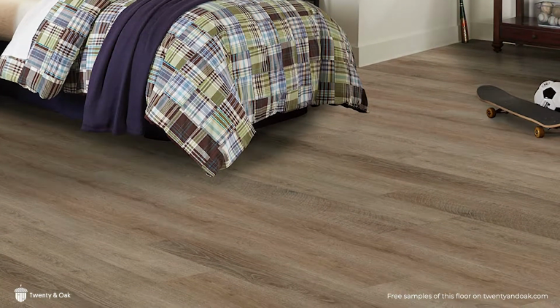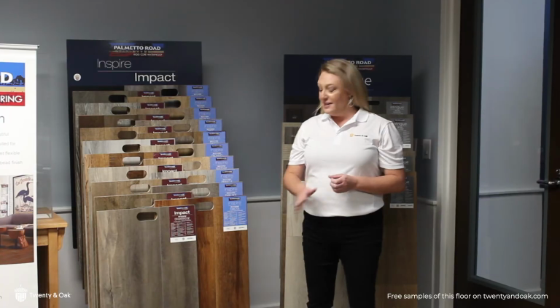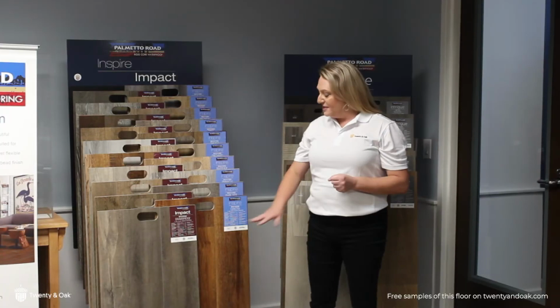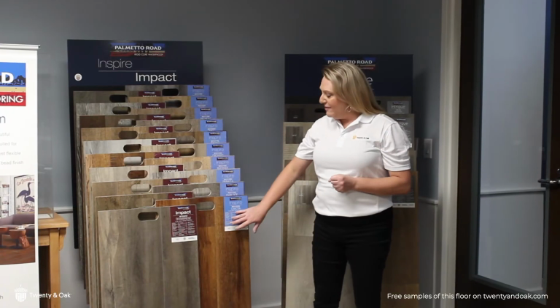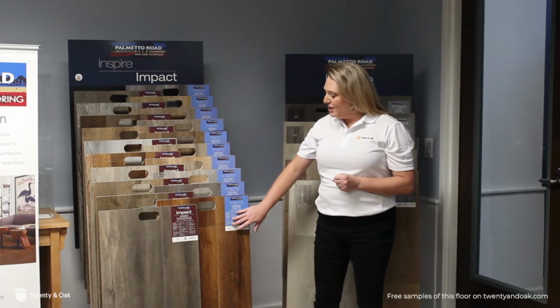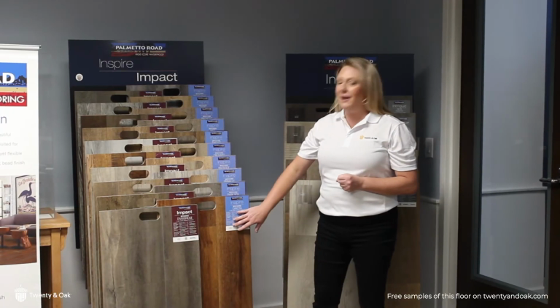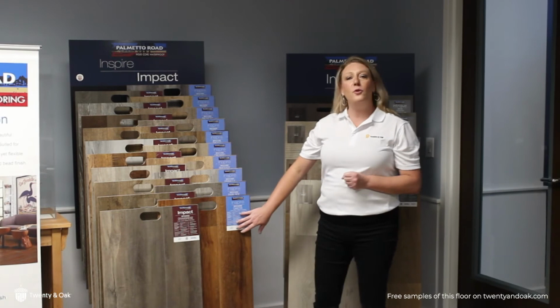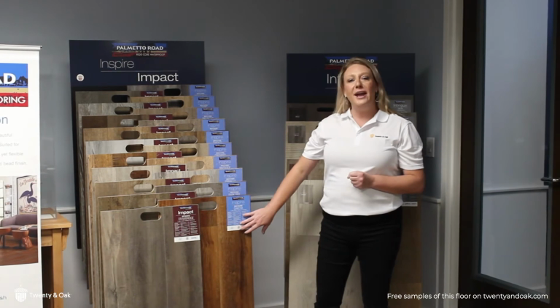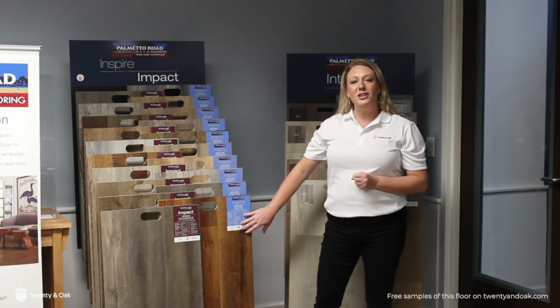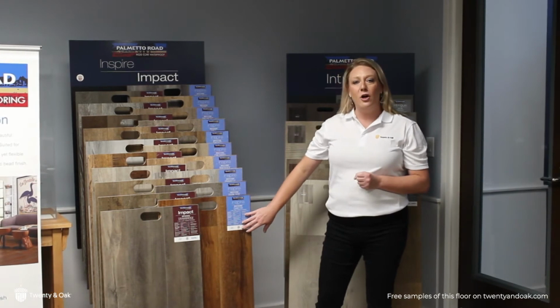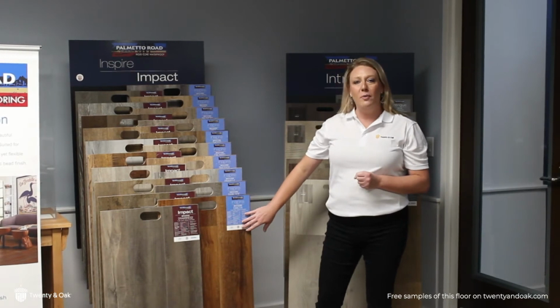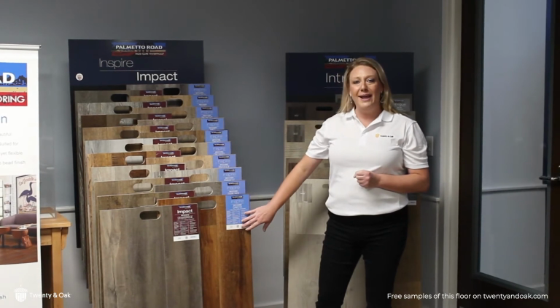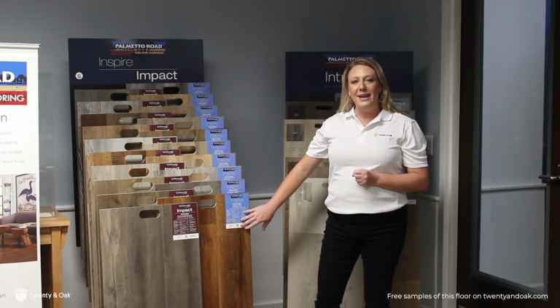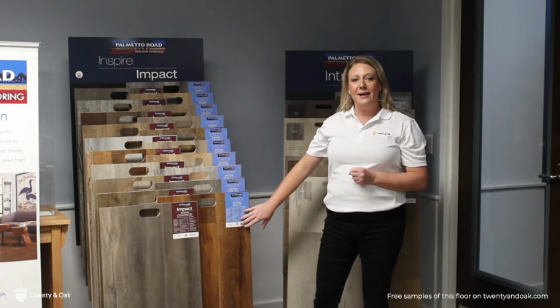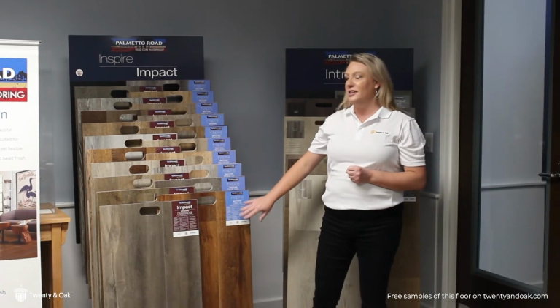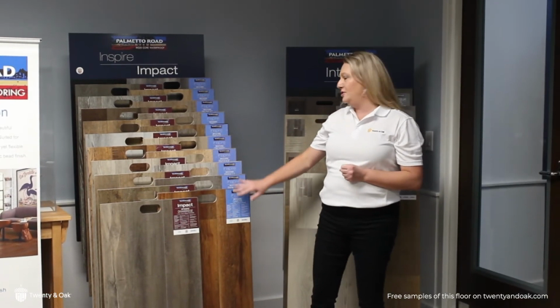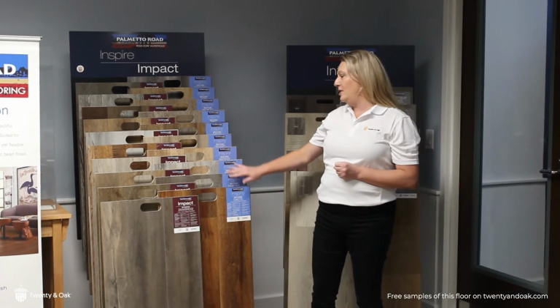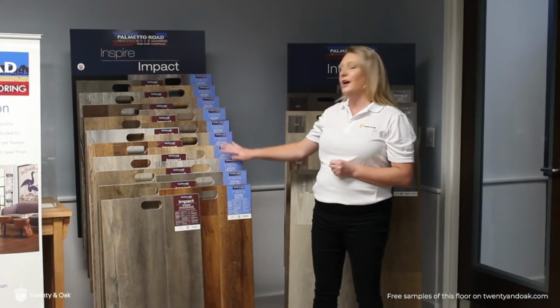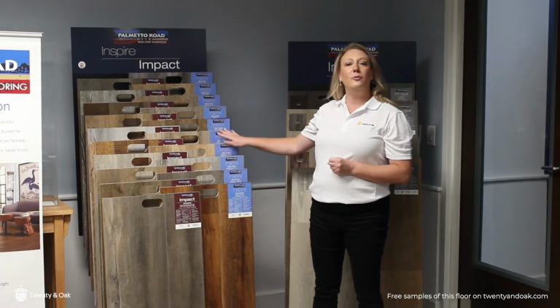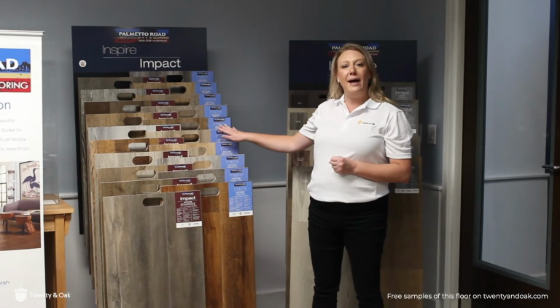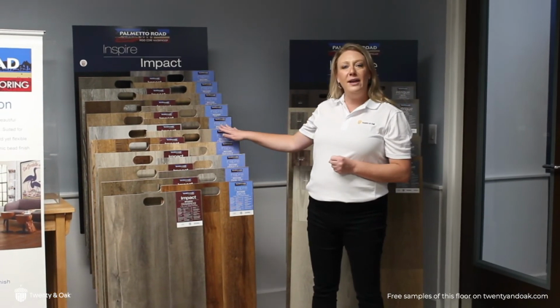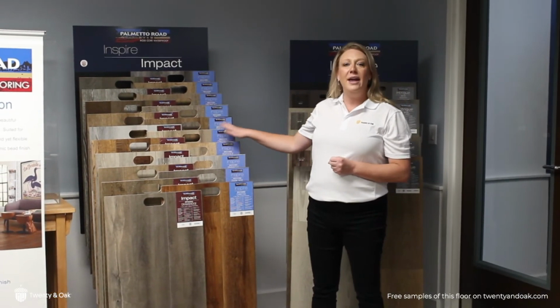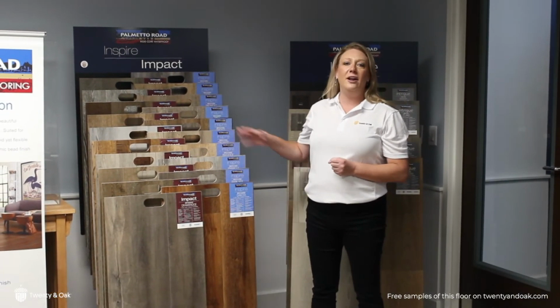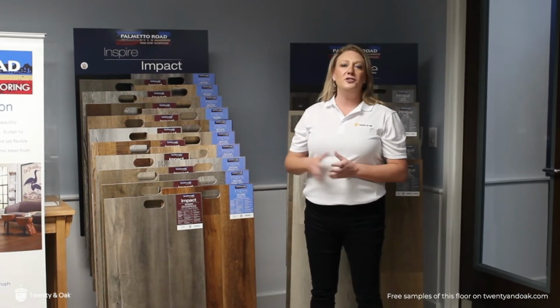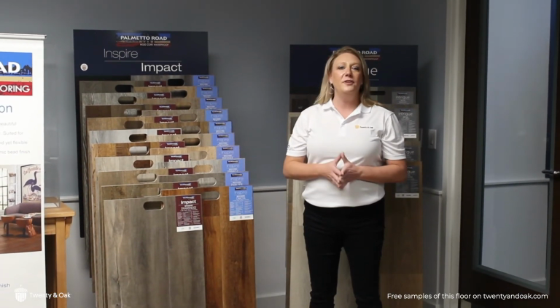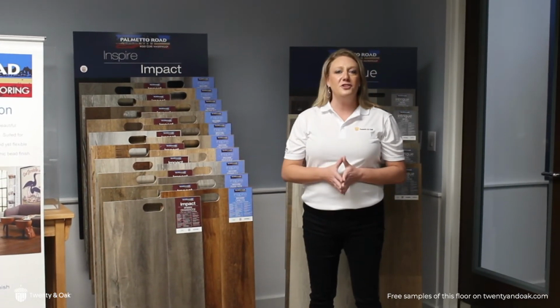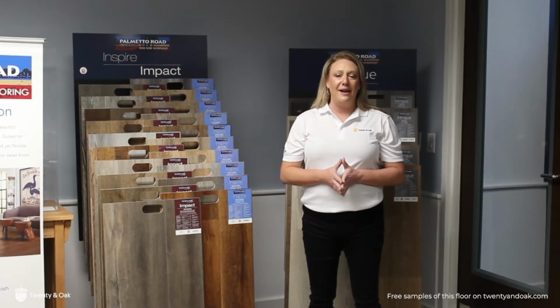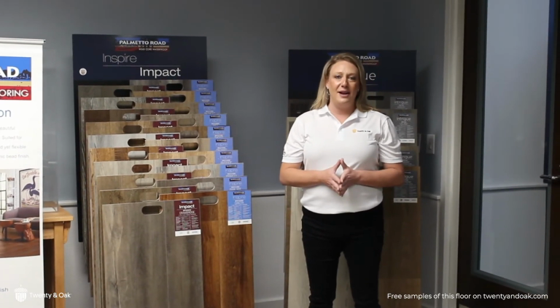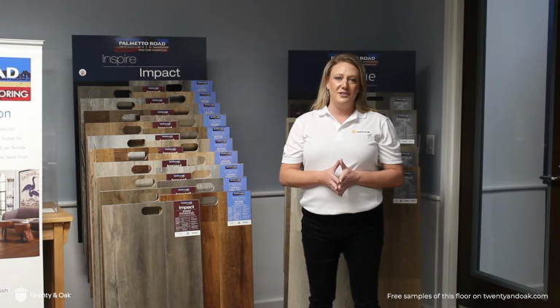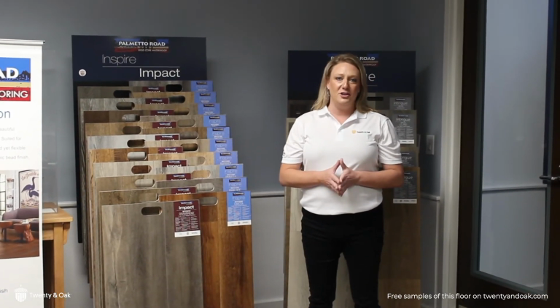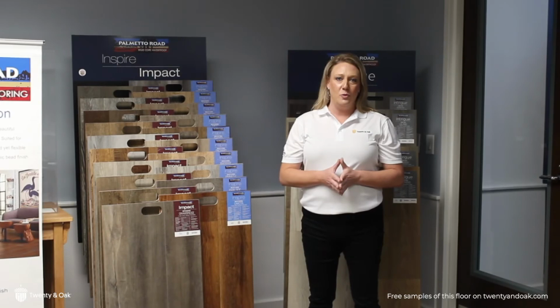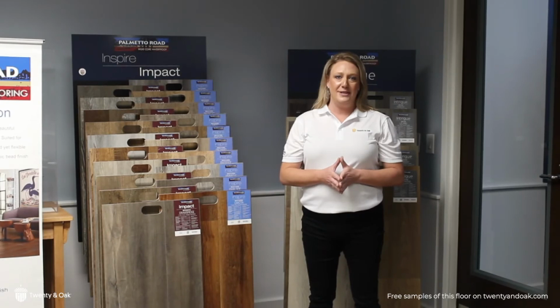It's a 7 inch by 48 inch long plank, and it comes in a soothing color palette. It also features a lifetime residential warranty.